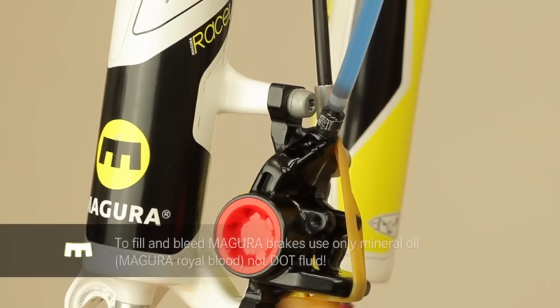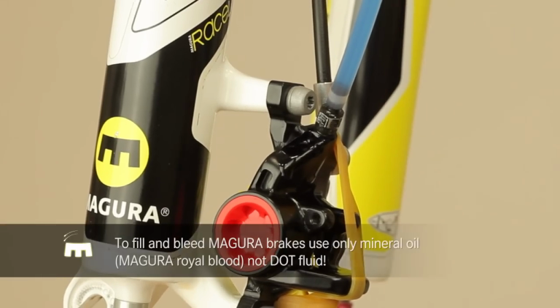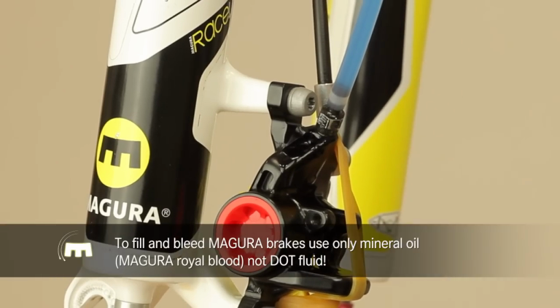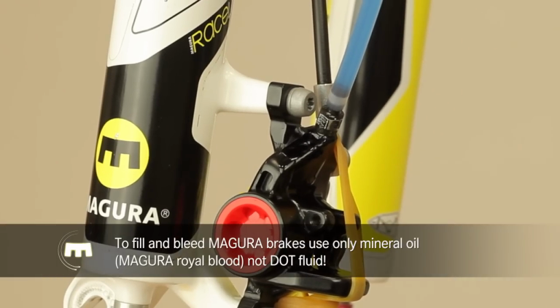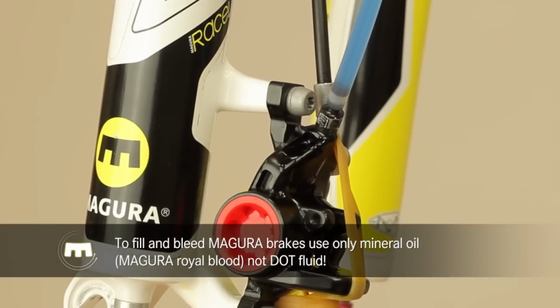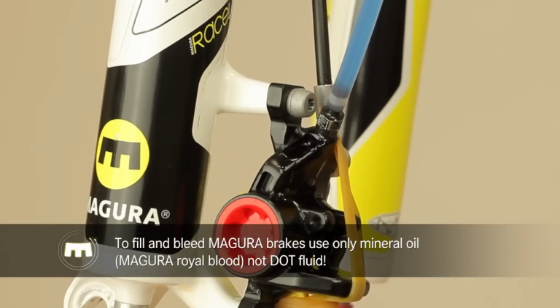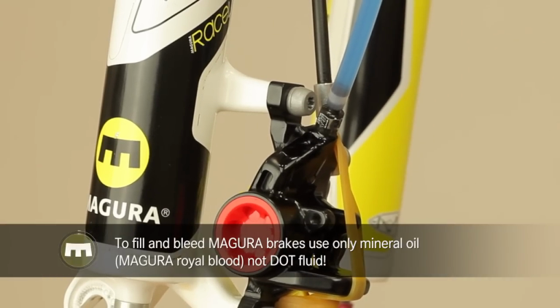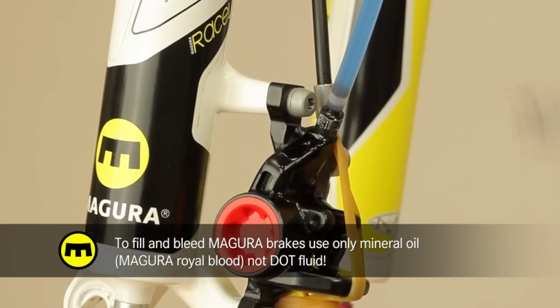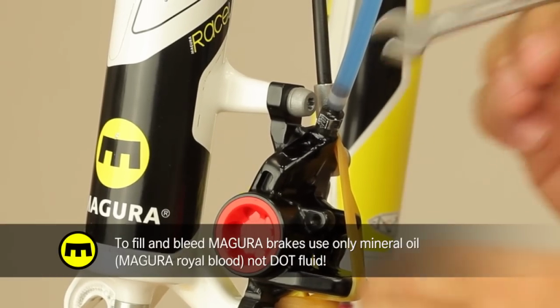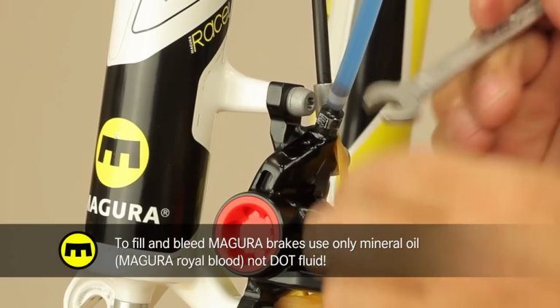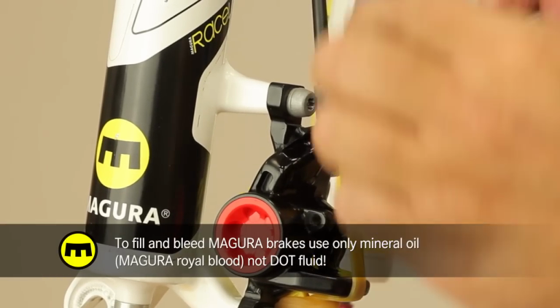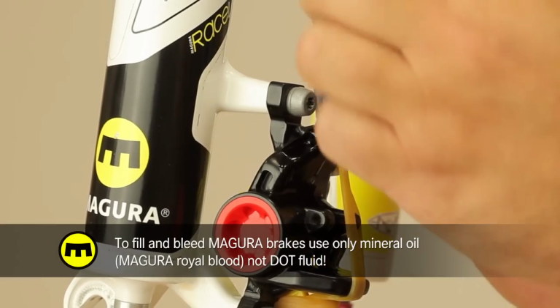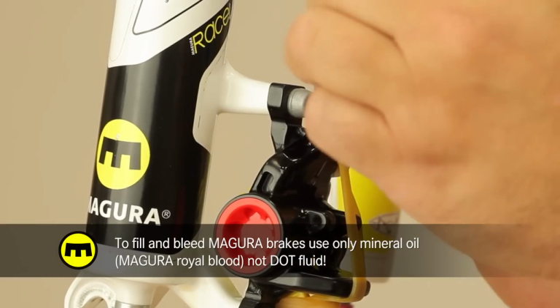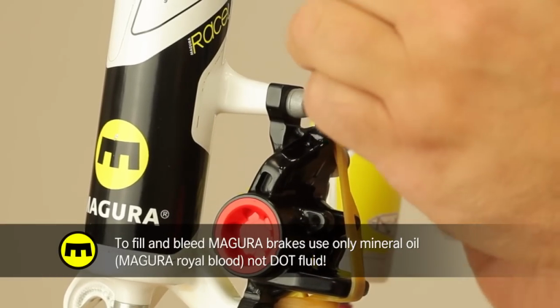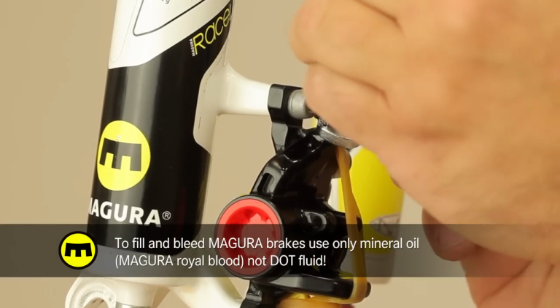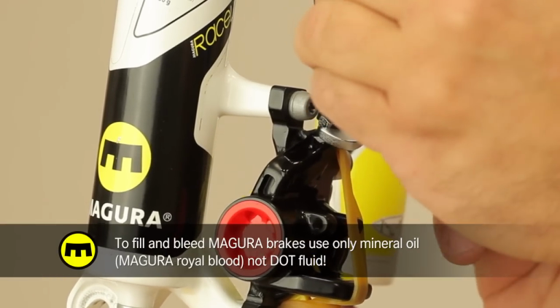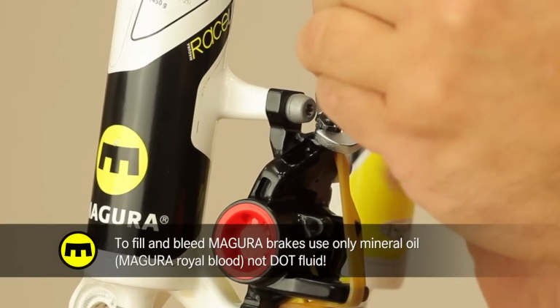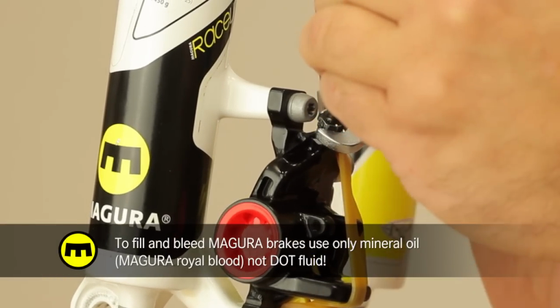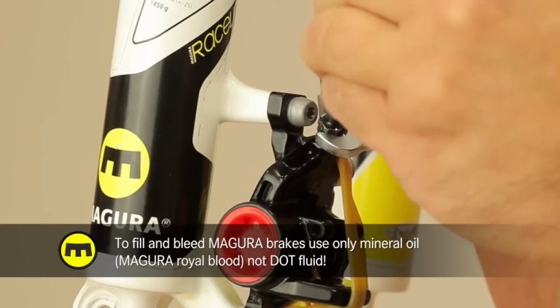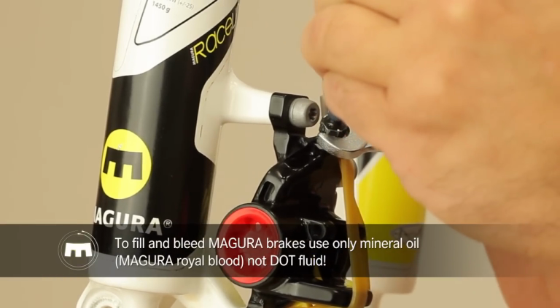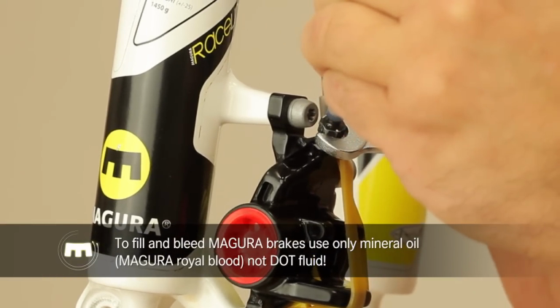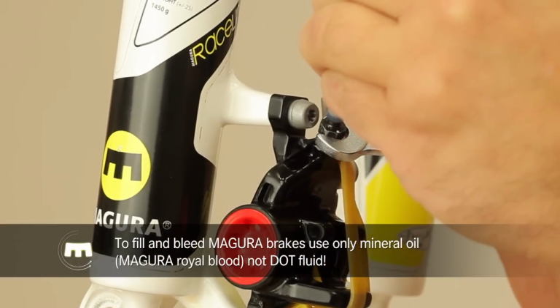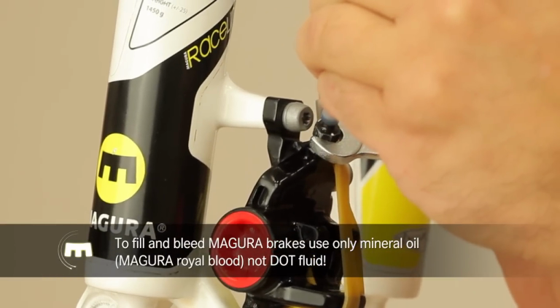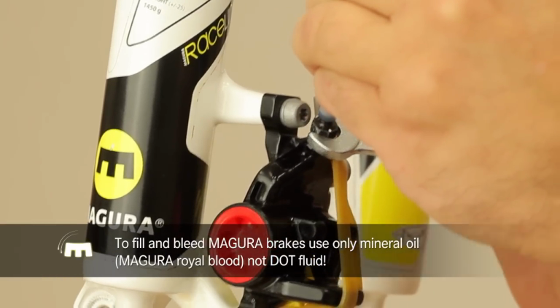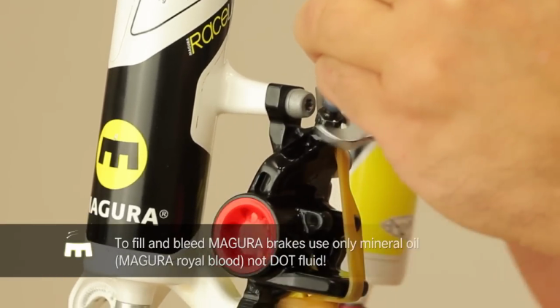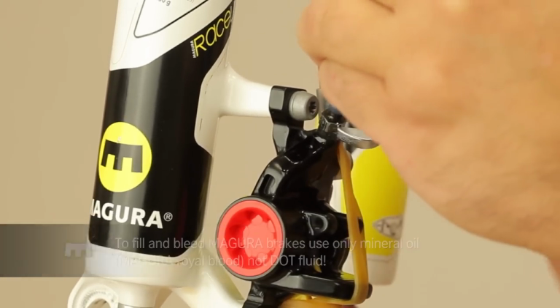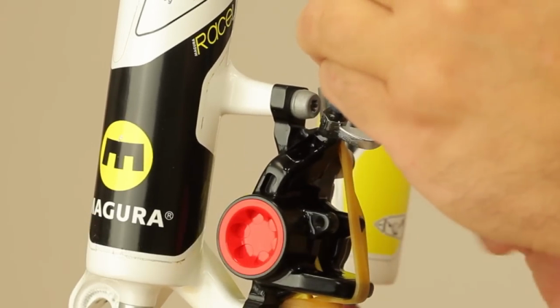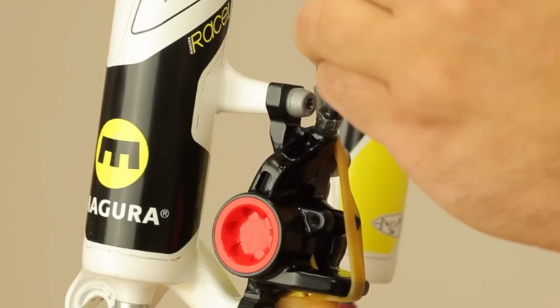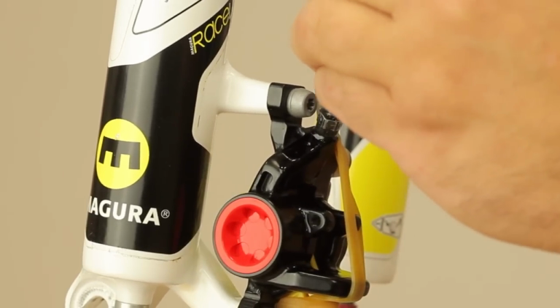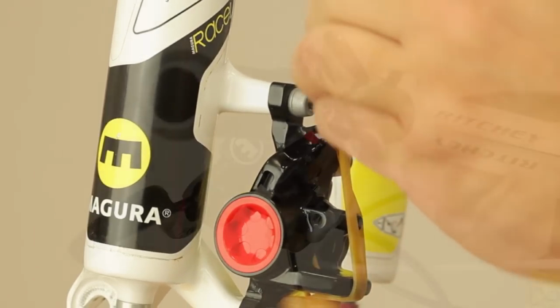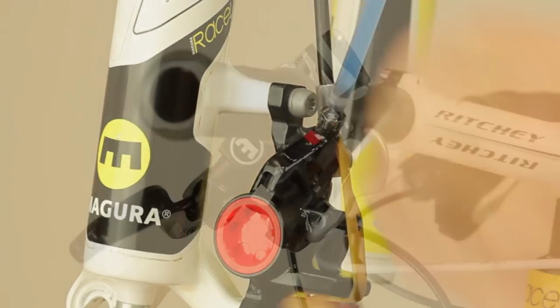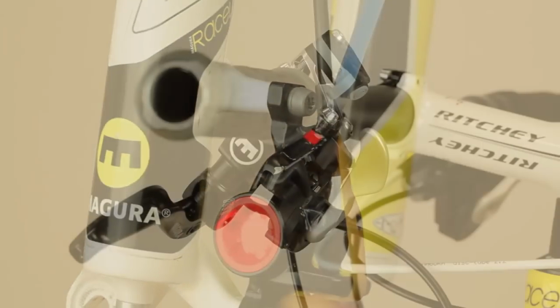To fill and bleed Magura brakes, use only mineral oil — Magura Royal Blood. No DOT fluid.